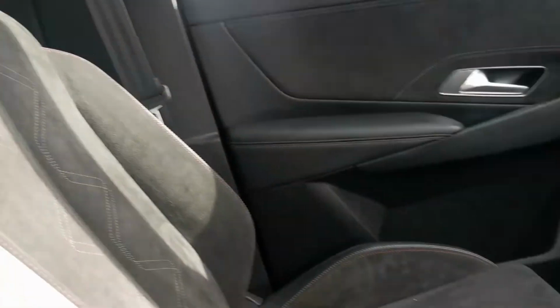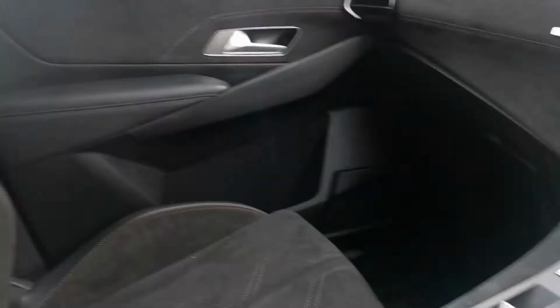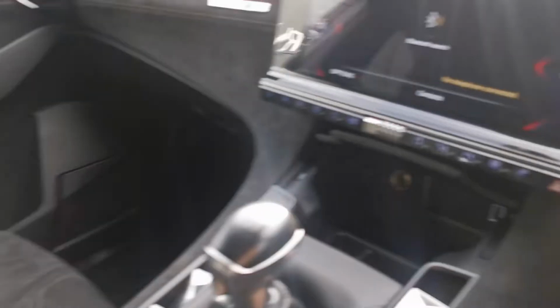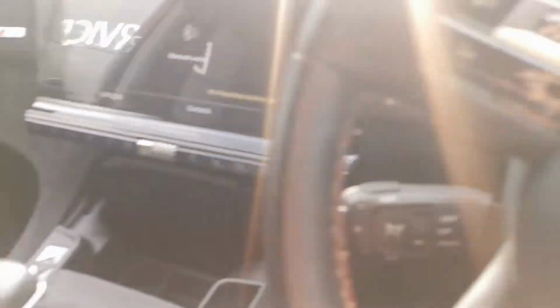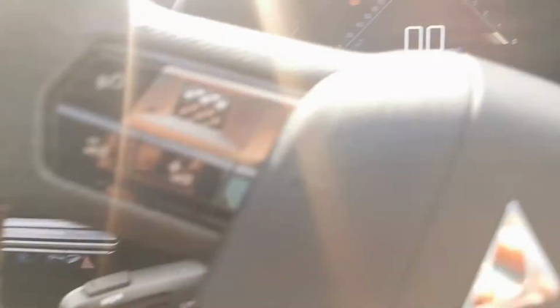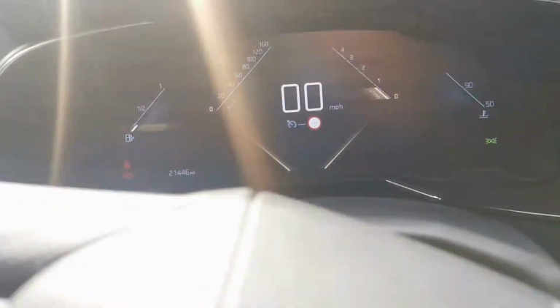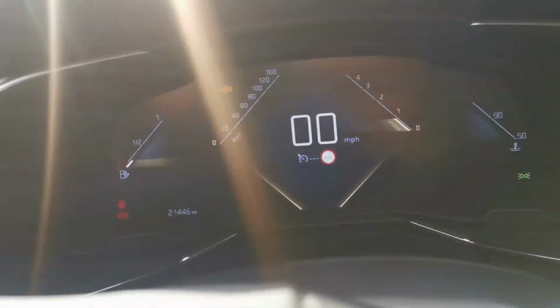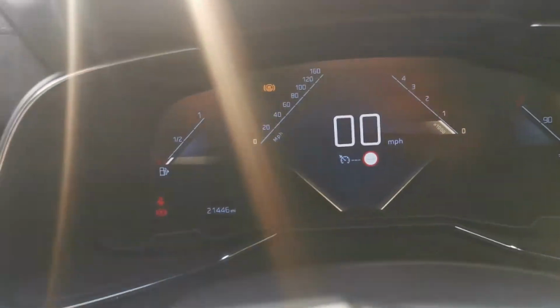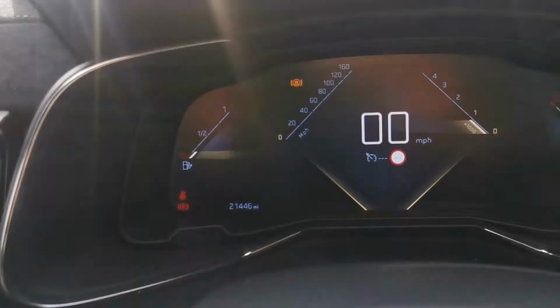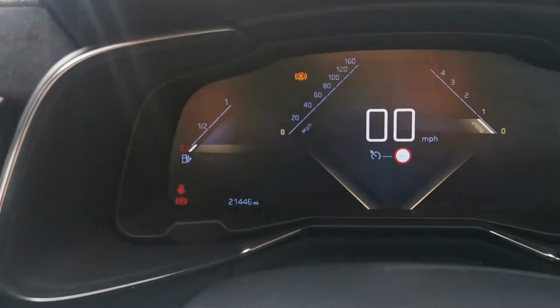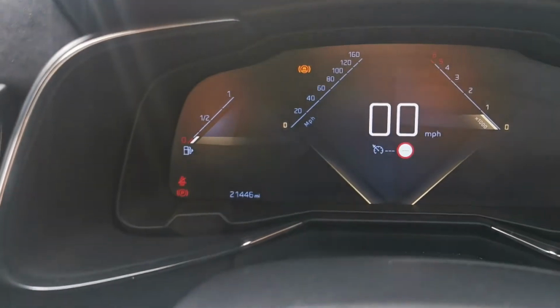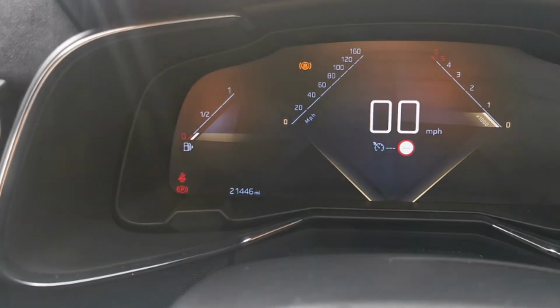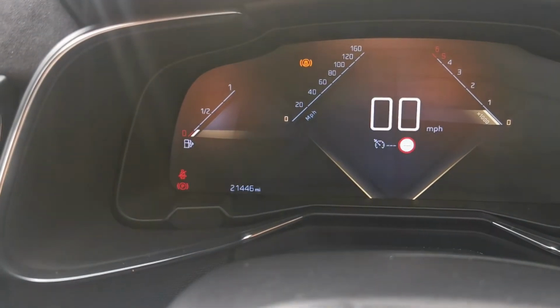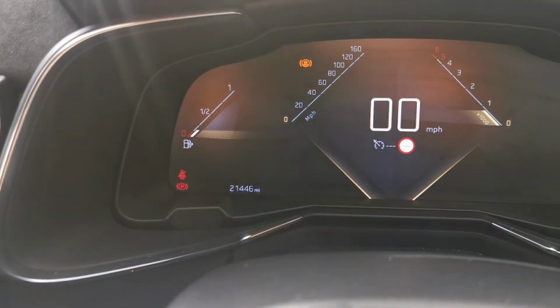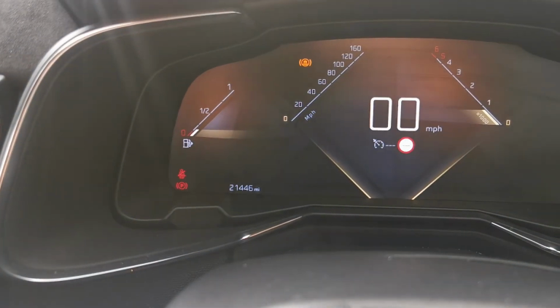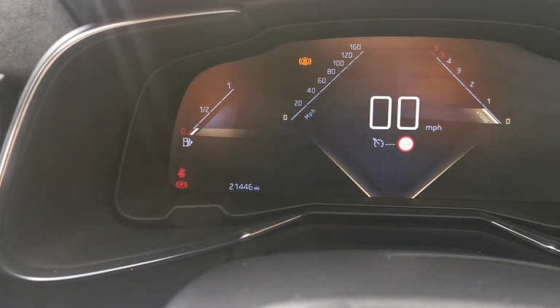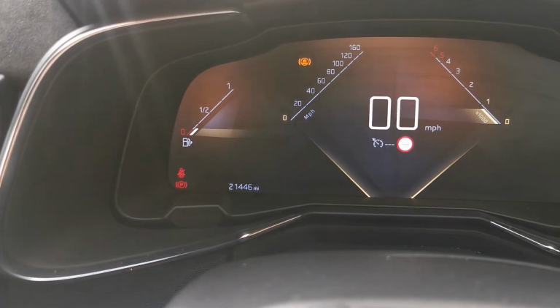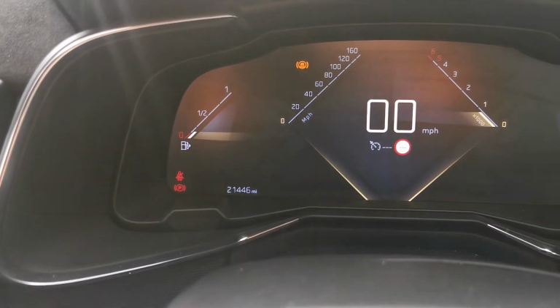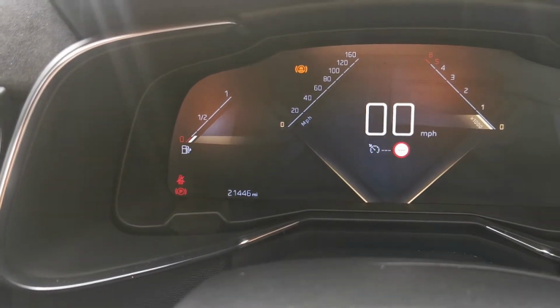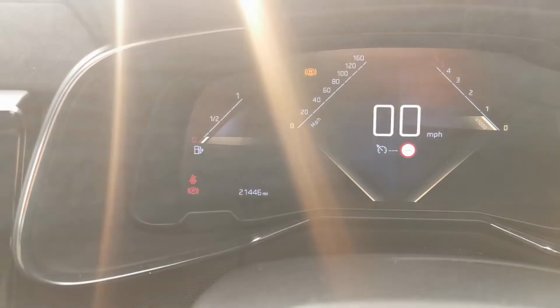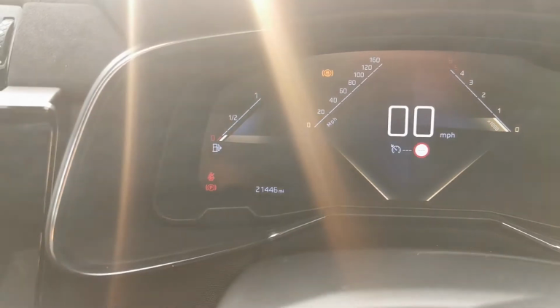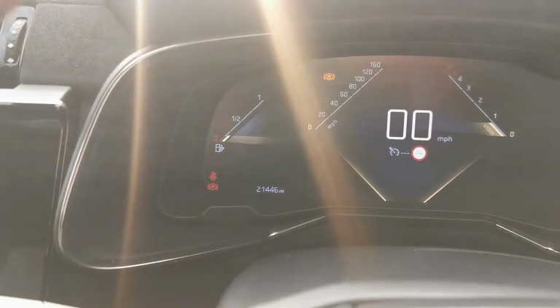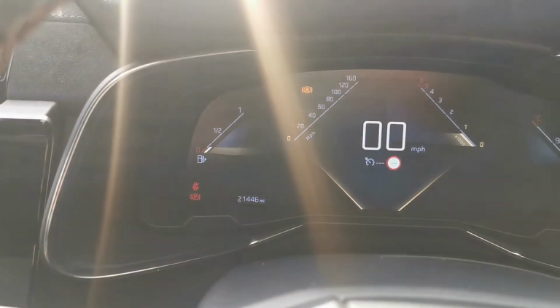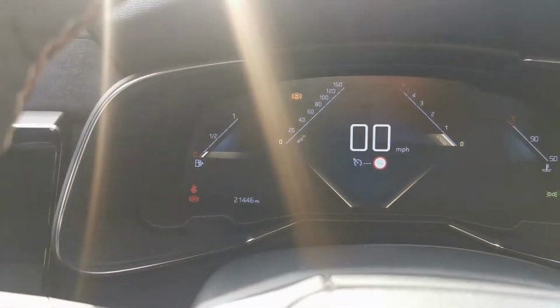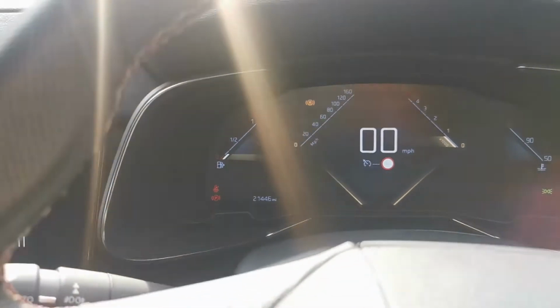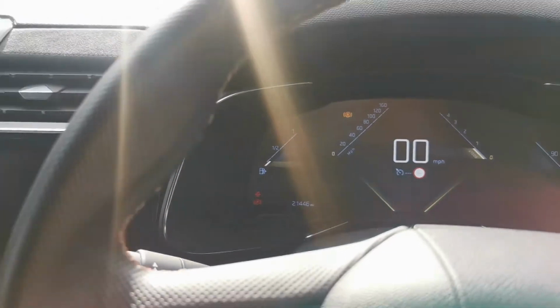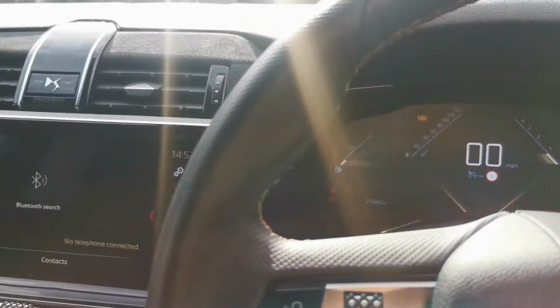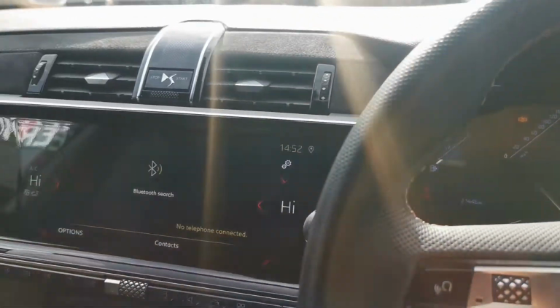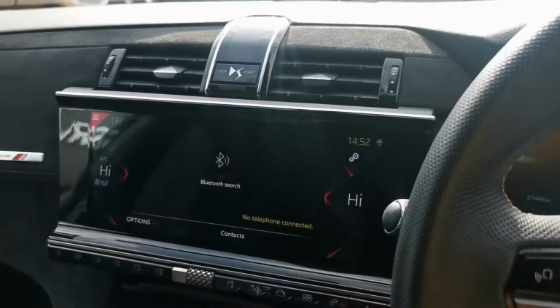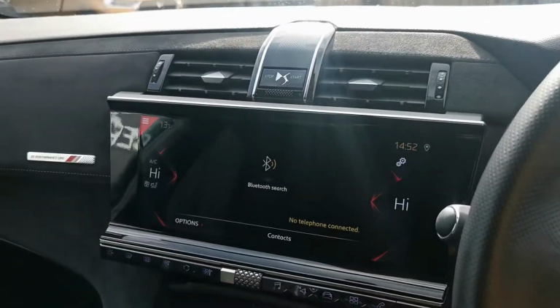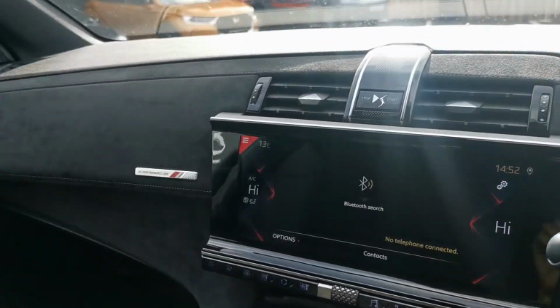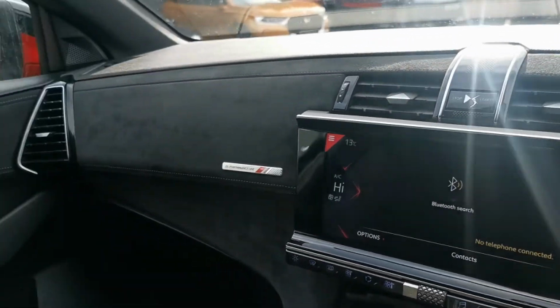This diesel only has just over 21,000 miles on the clock as well — very low miles.